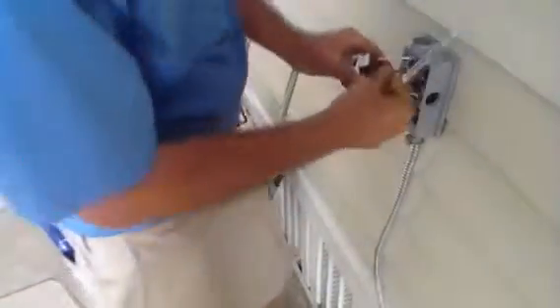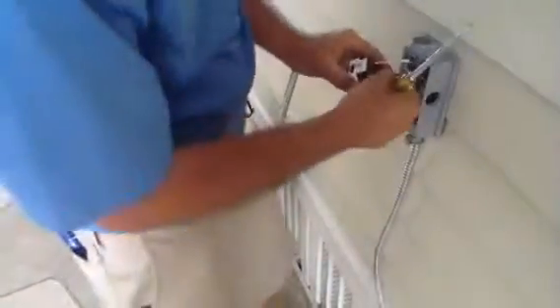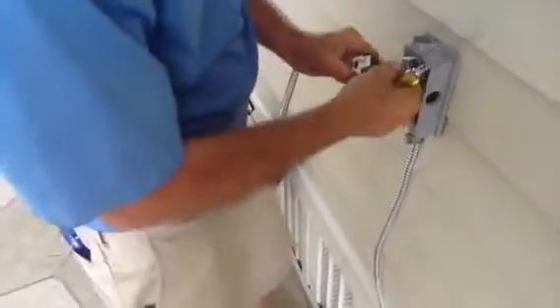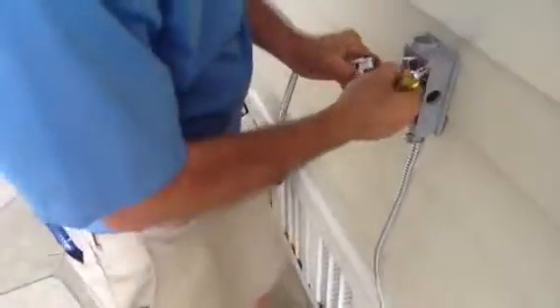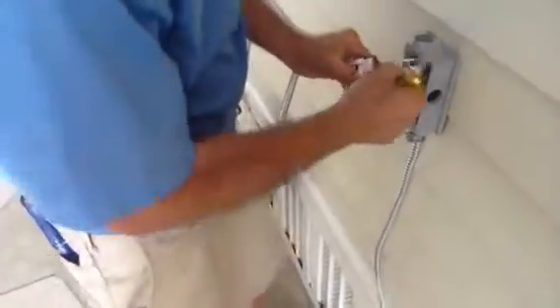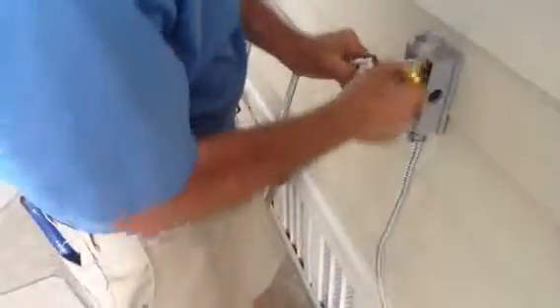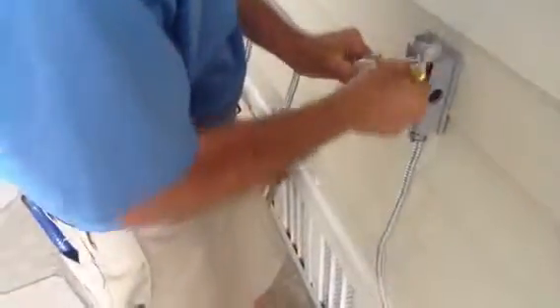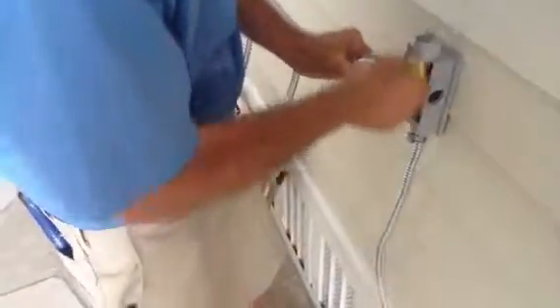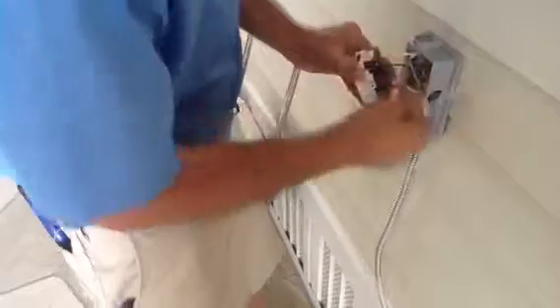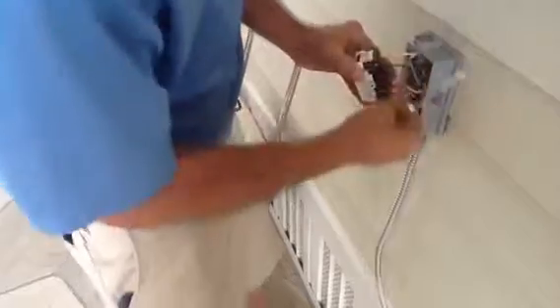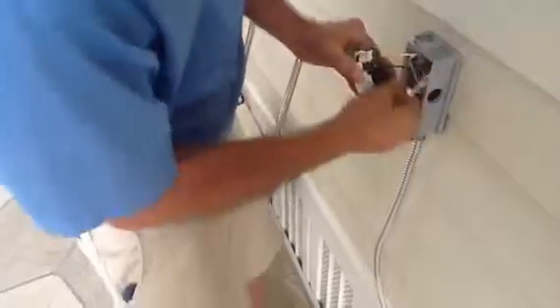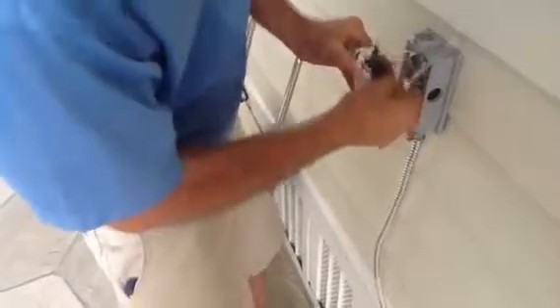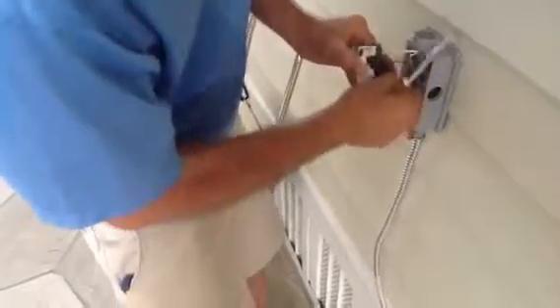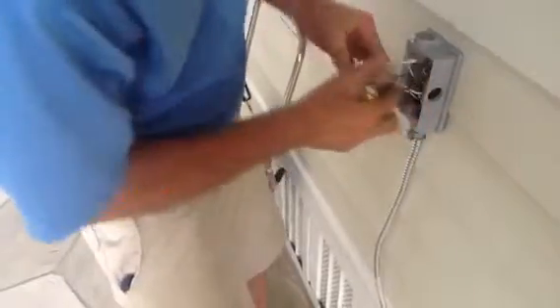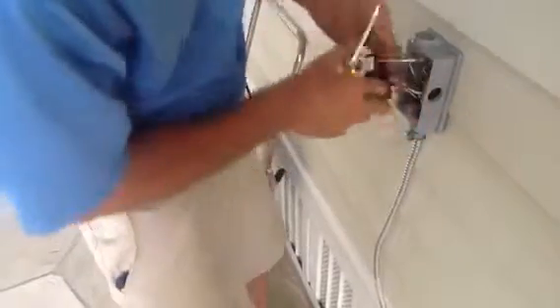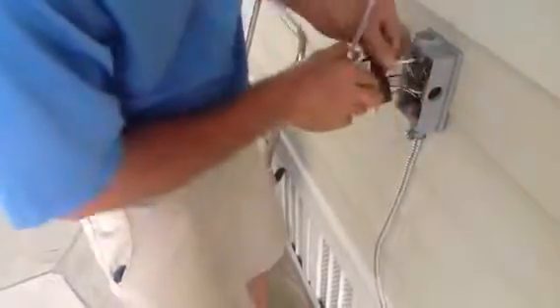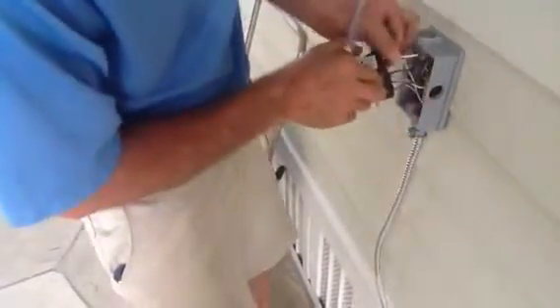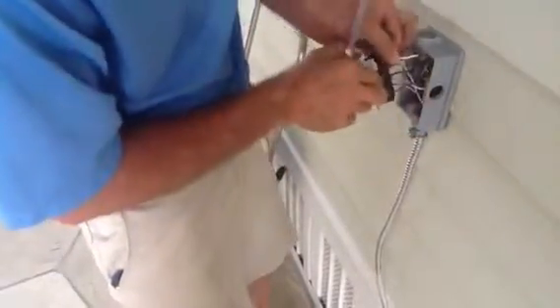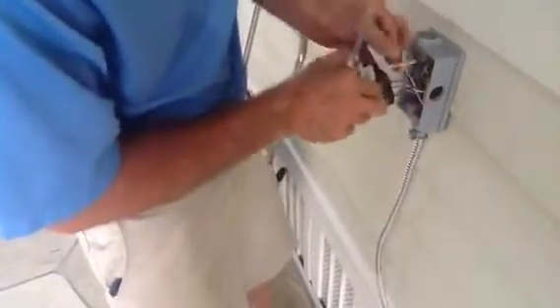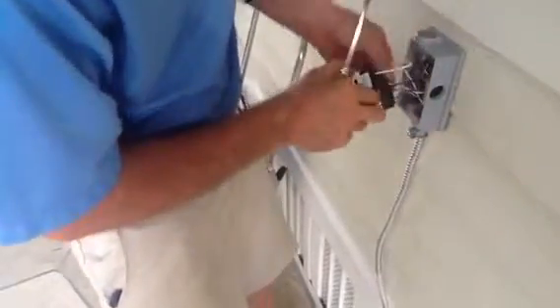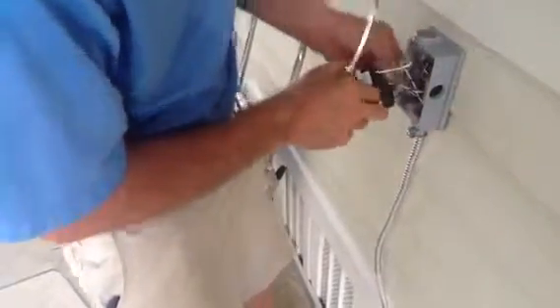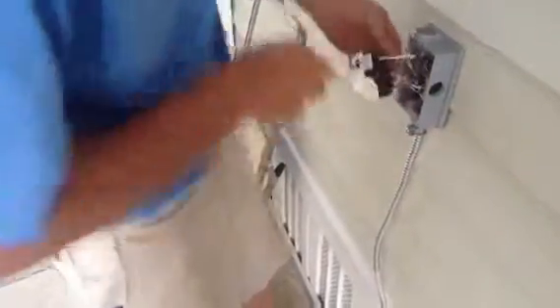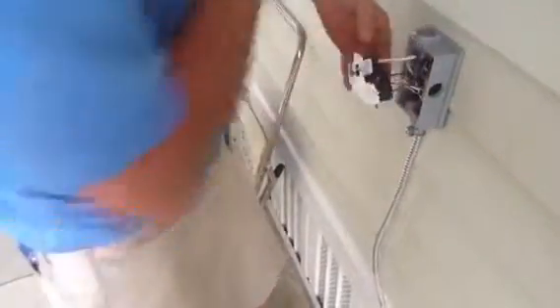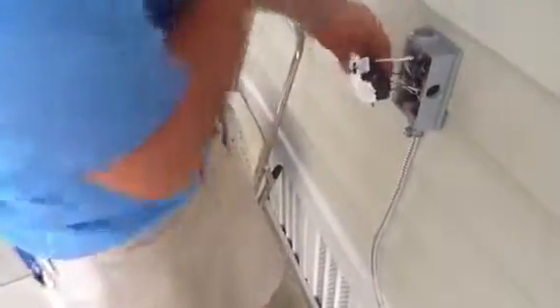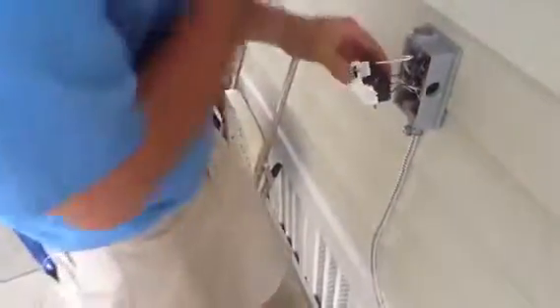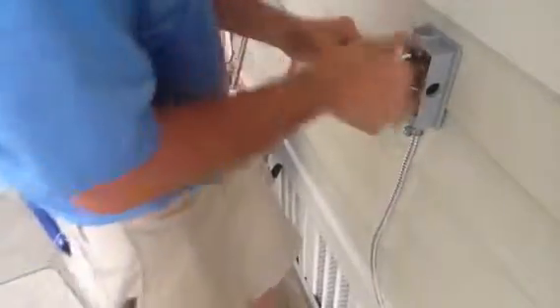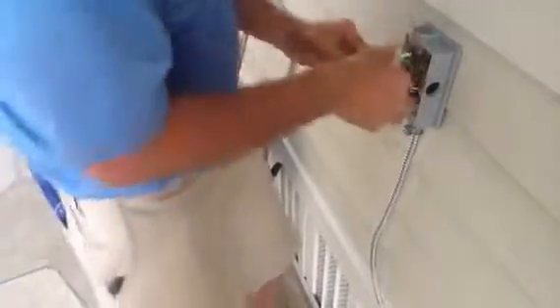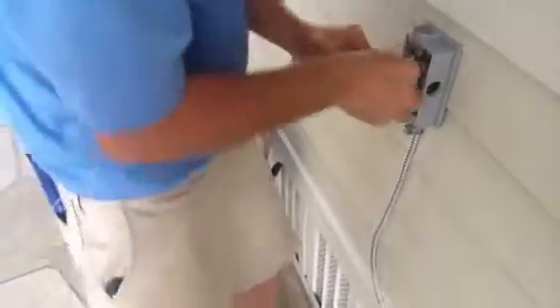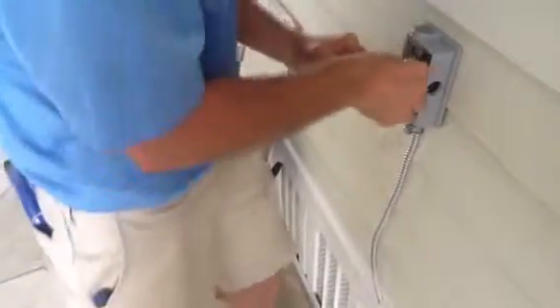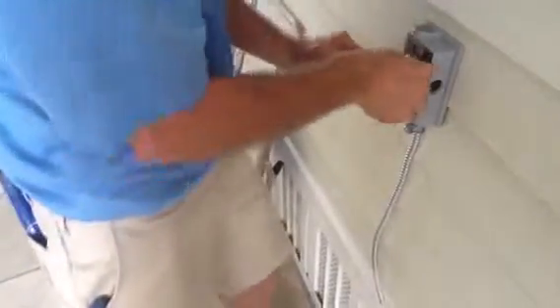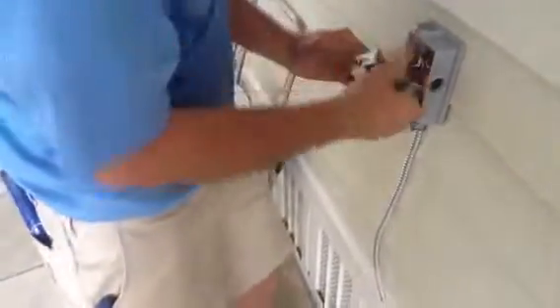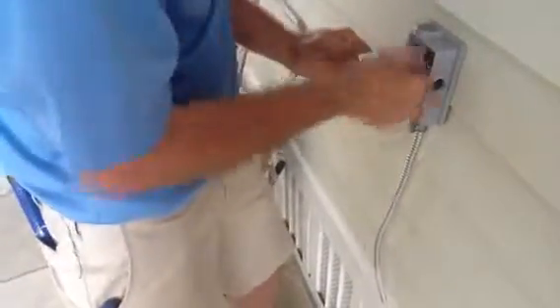Now I'm going to go around and pull on everything to make sure it's all nice and tight, and then we're going to put it in the box.